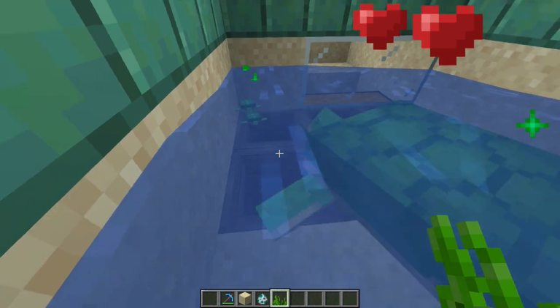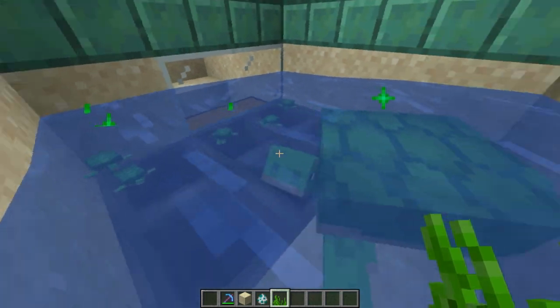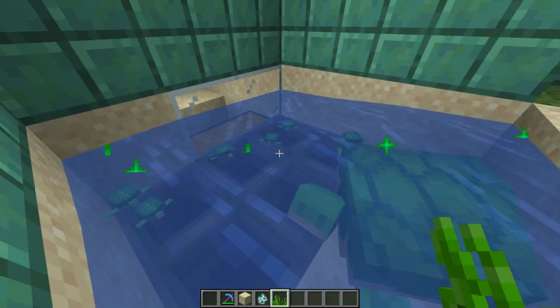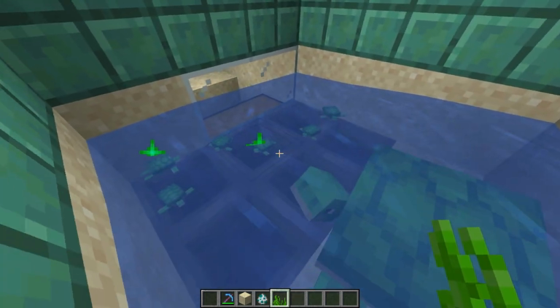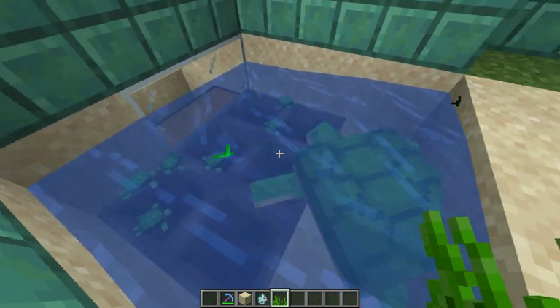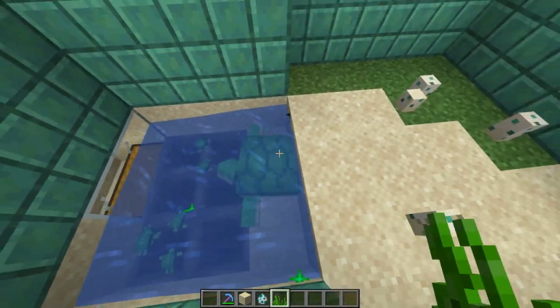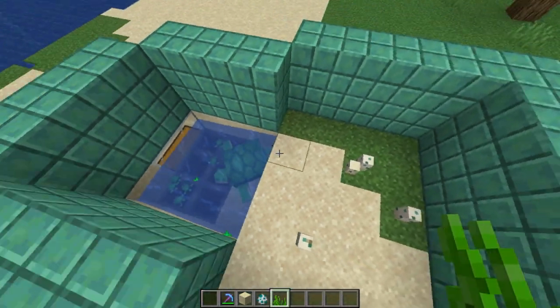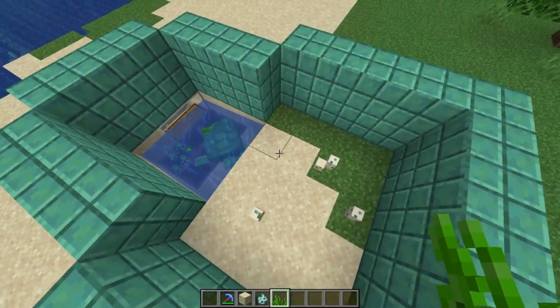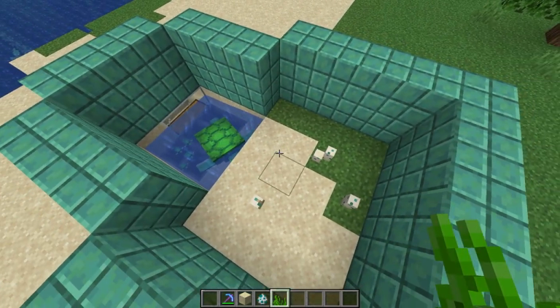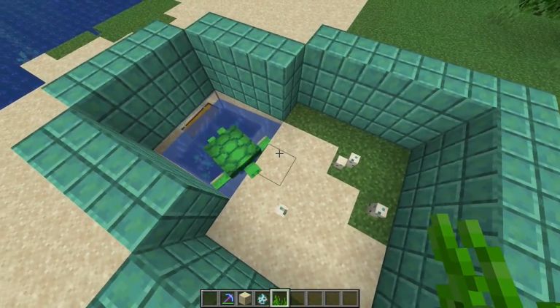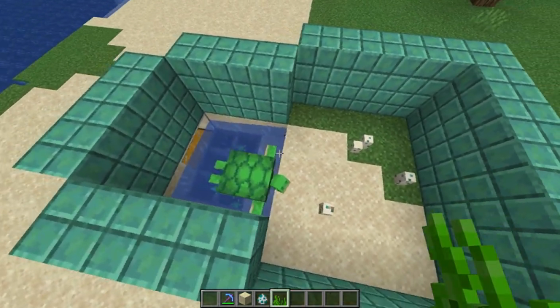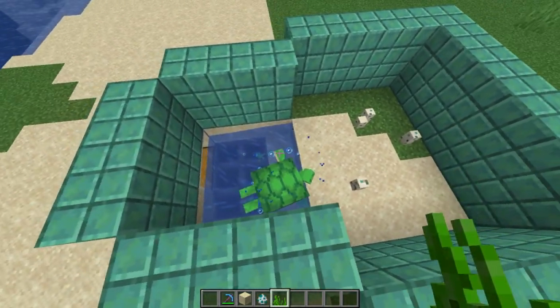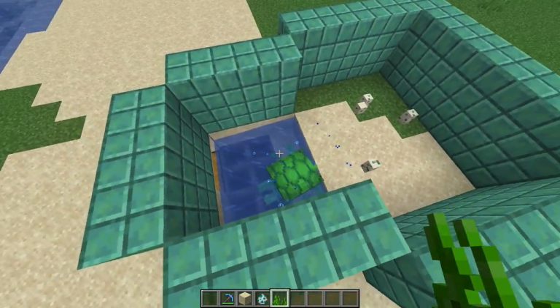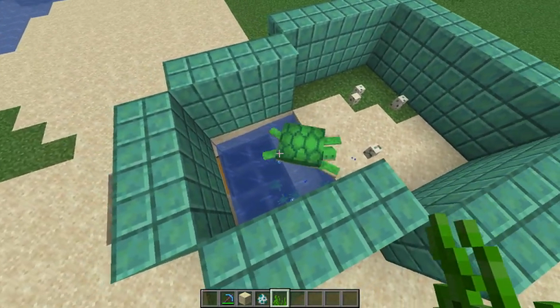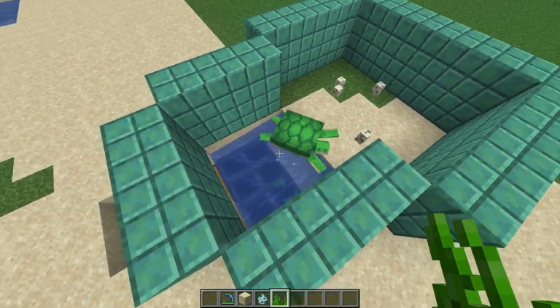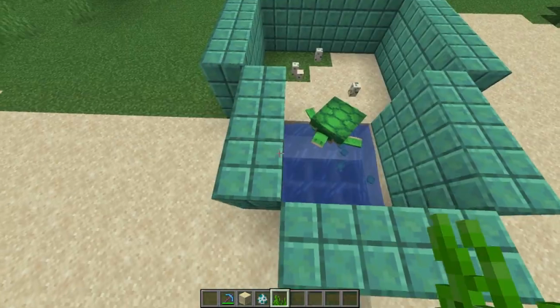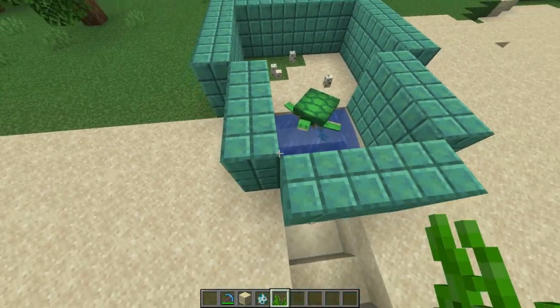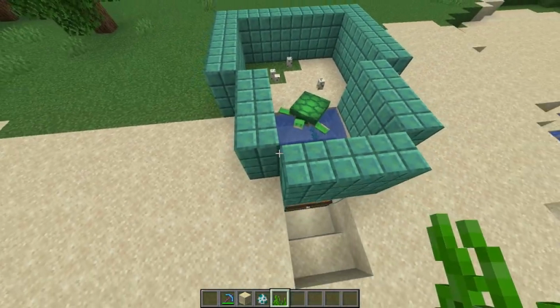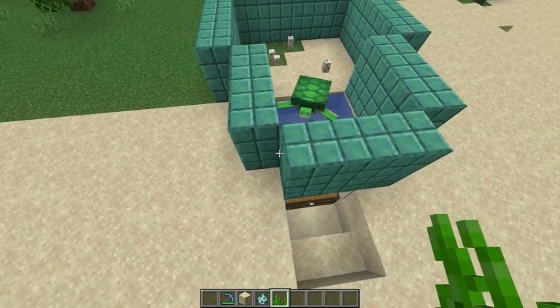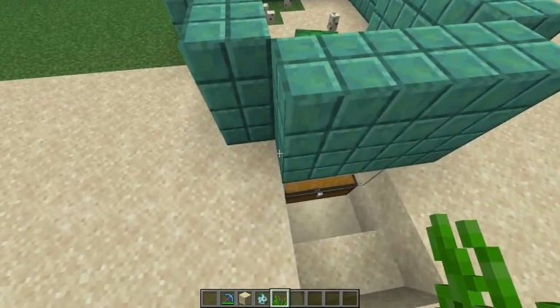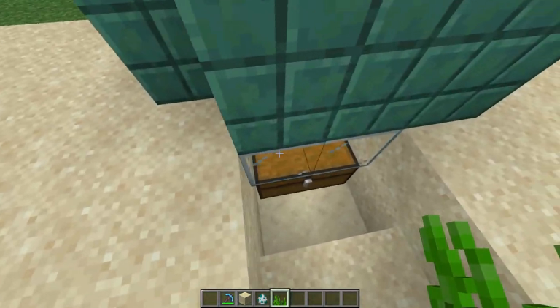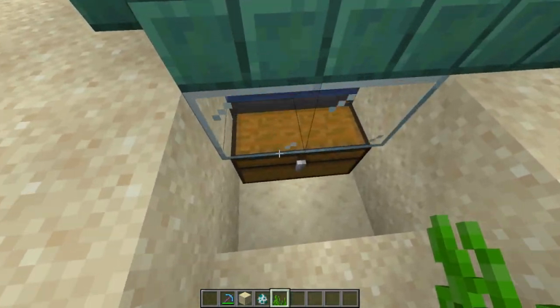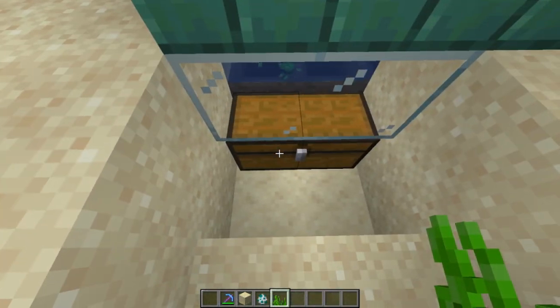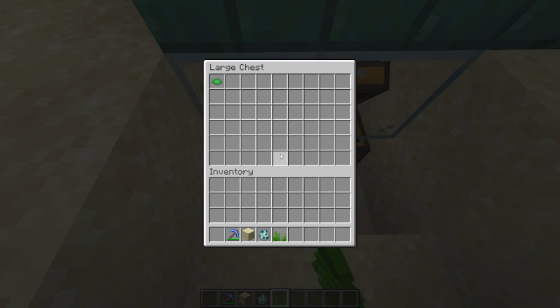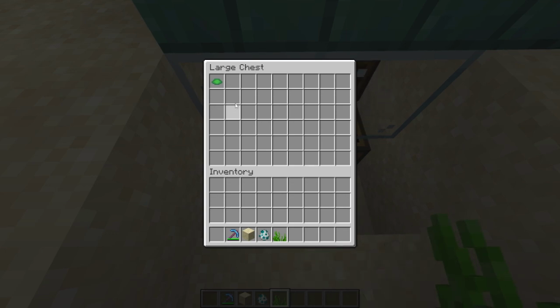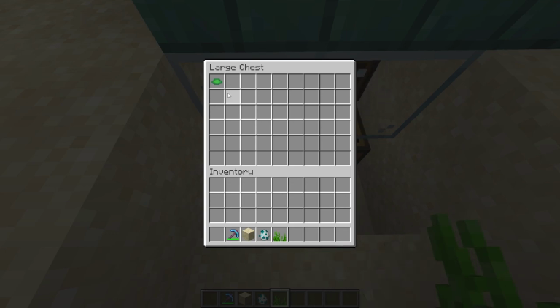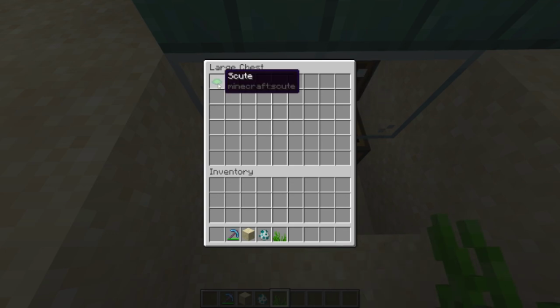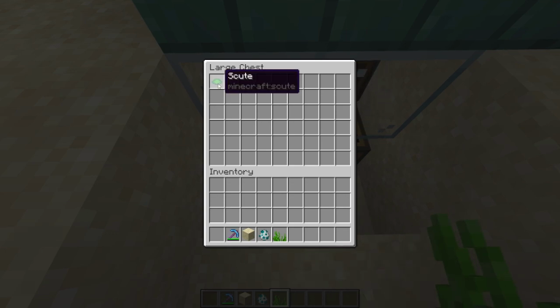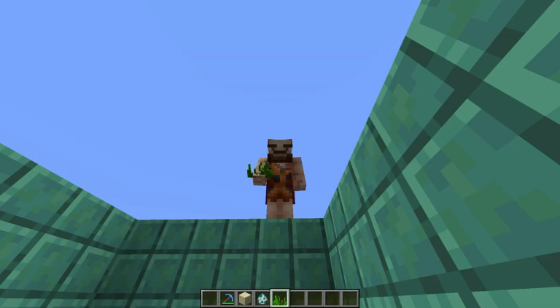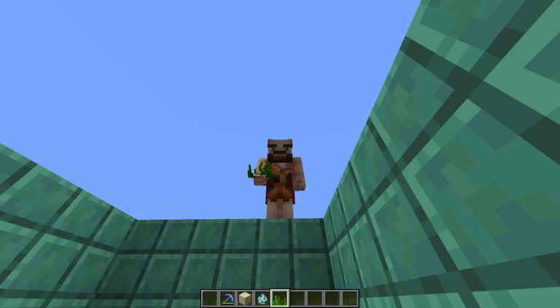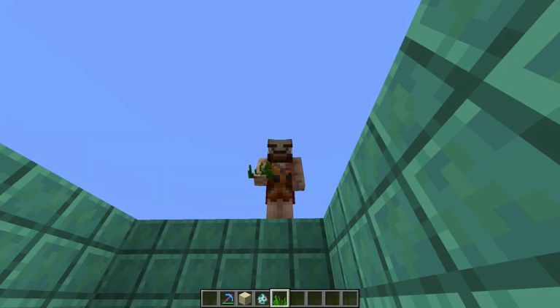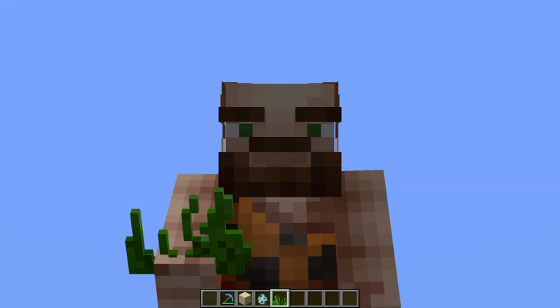There we go — he's bigger. His scute has fallen off and now we're just going to go in here and there's his scute. It's as simple as that.